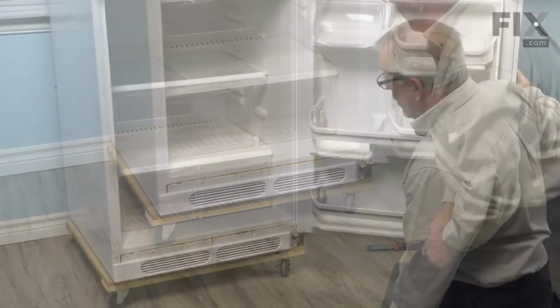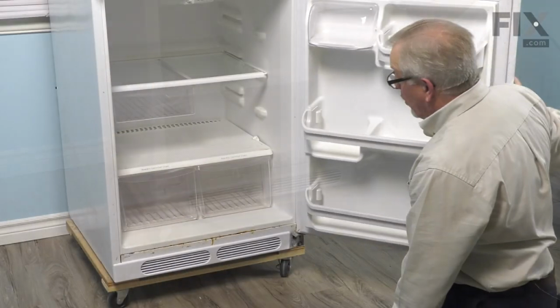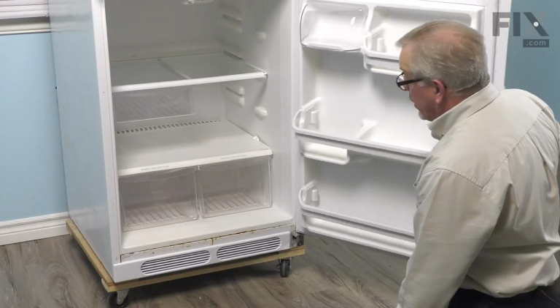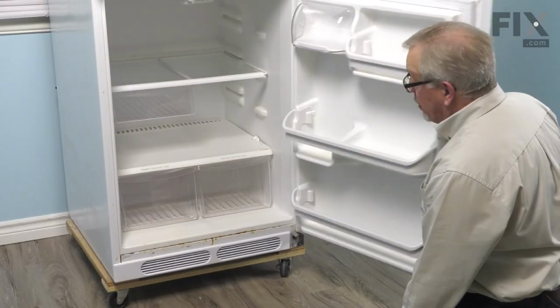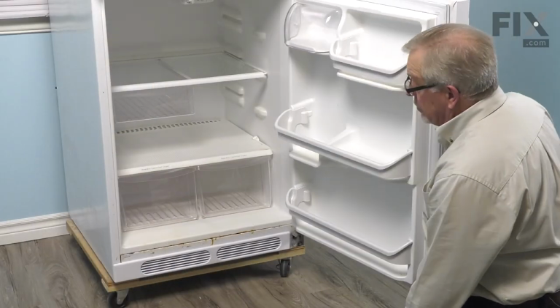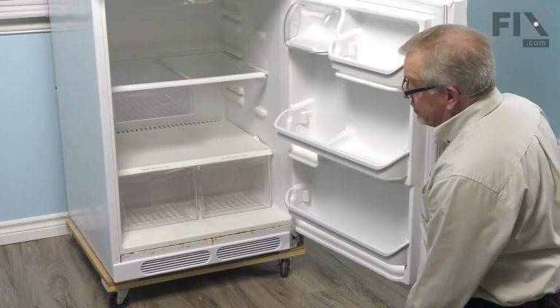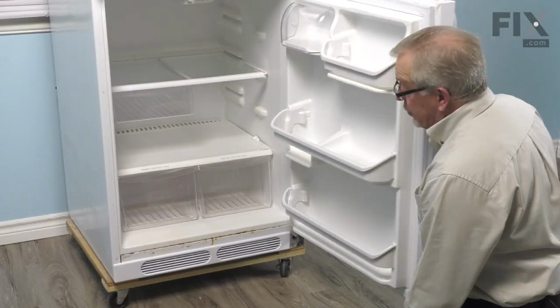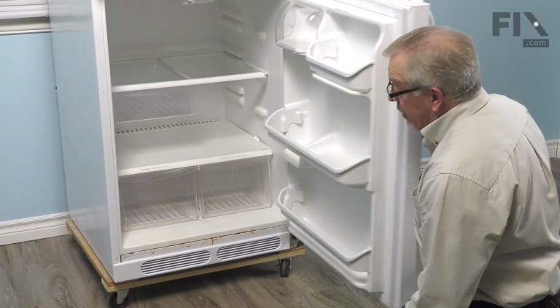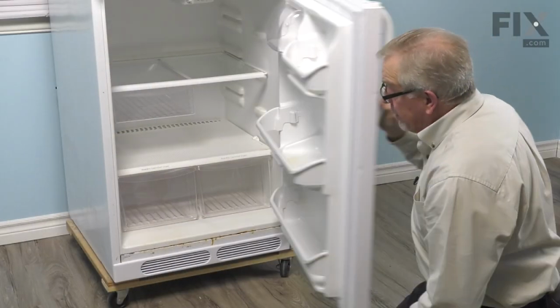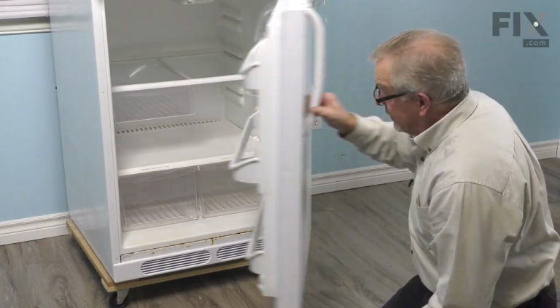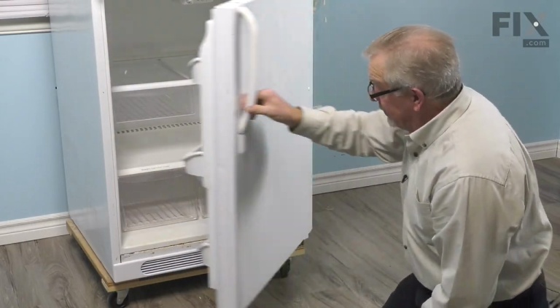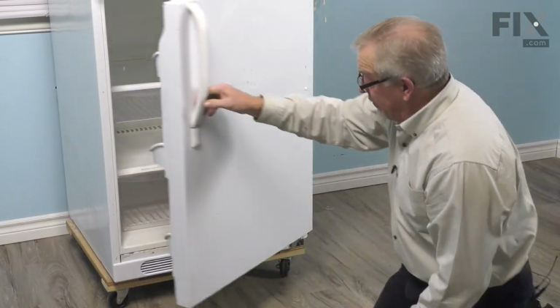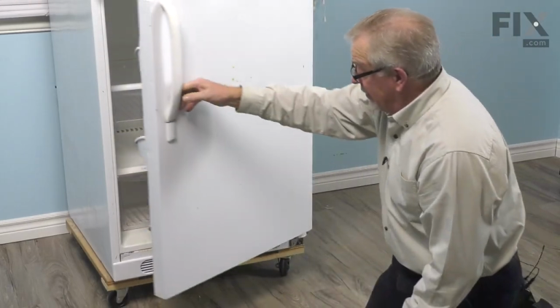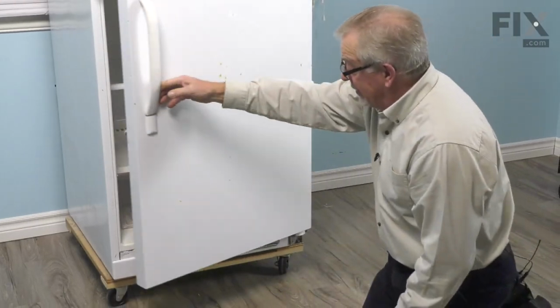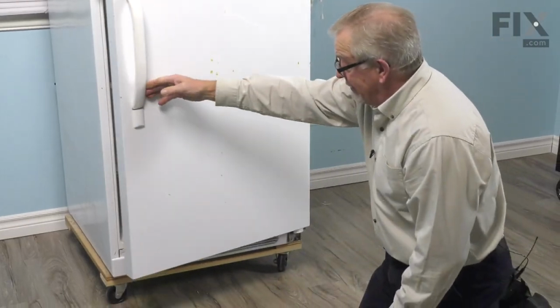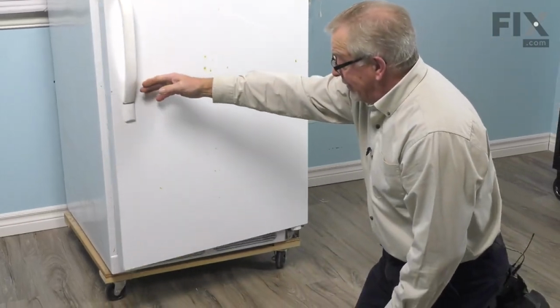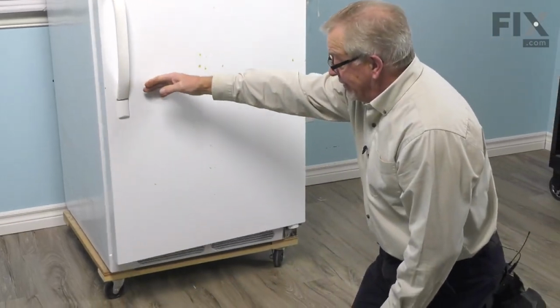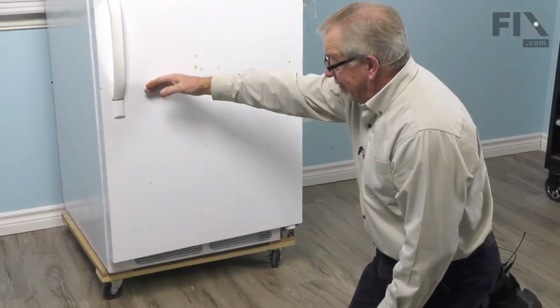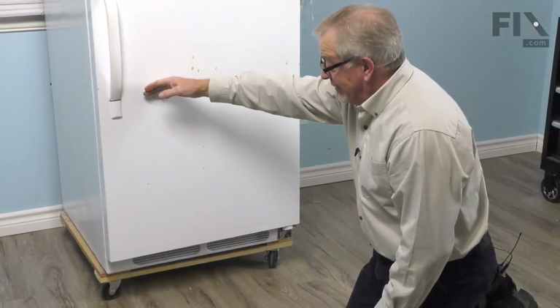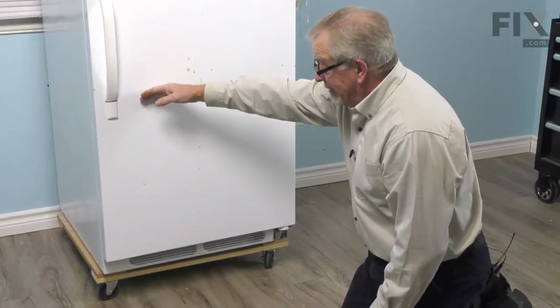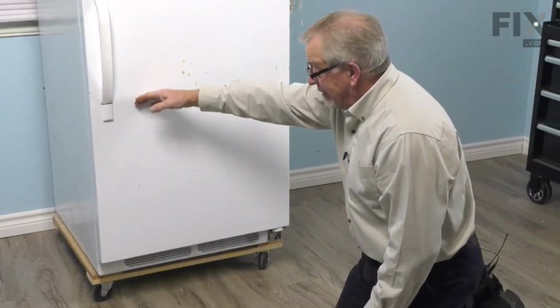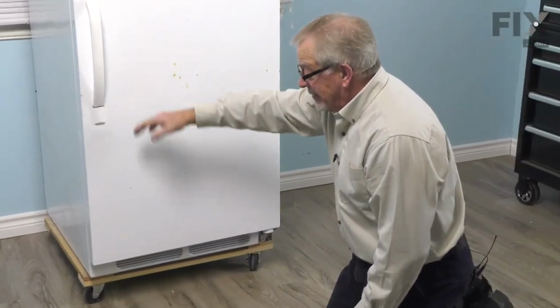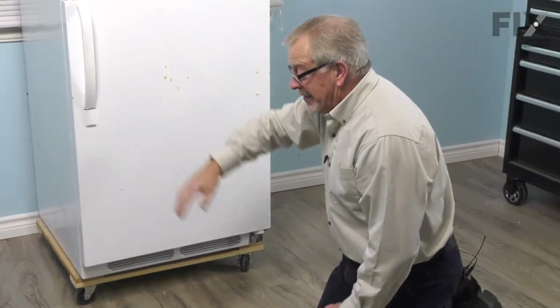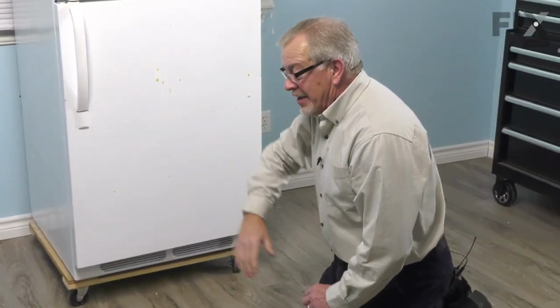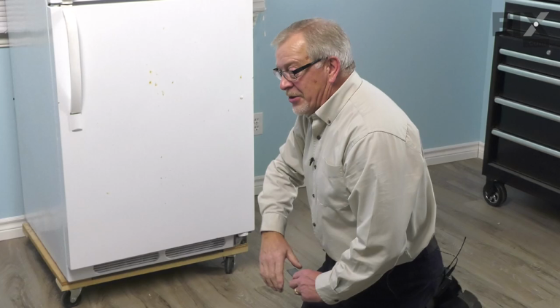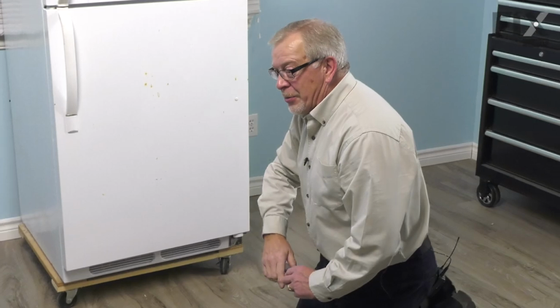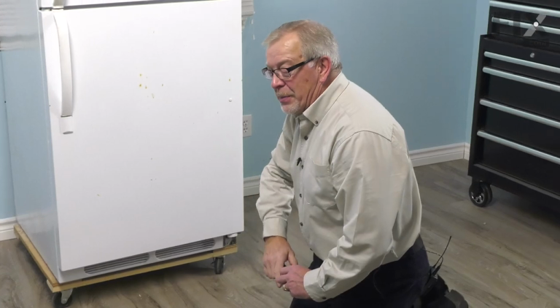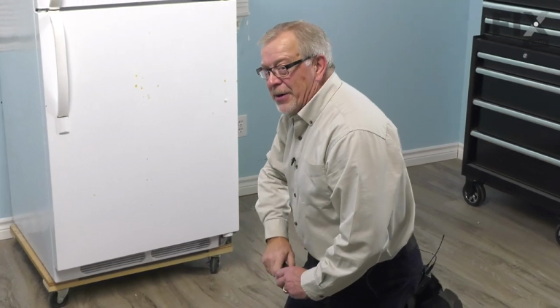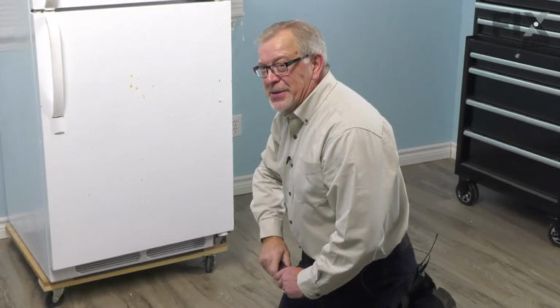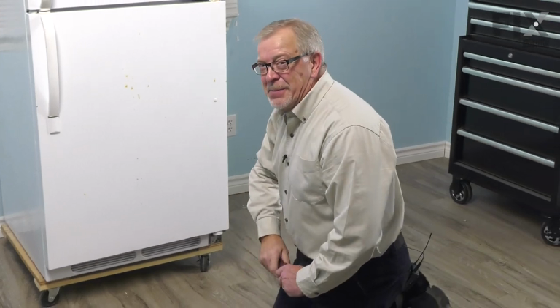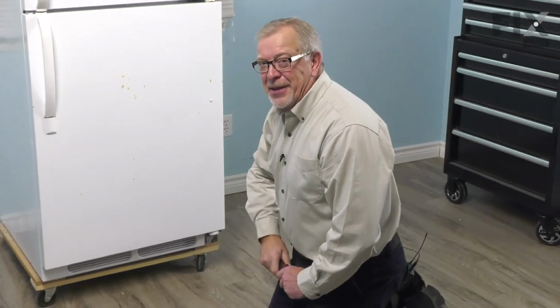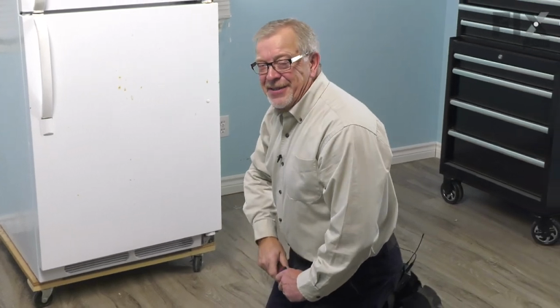We'll then close the door up. And your repair is complete.